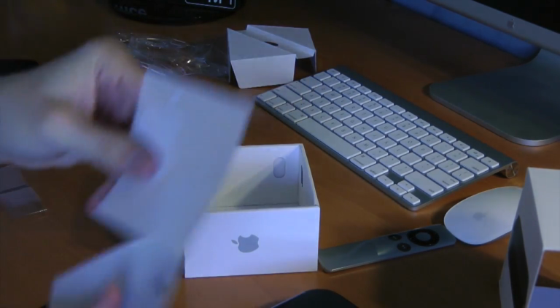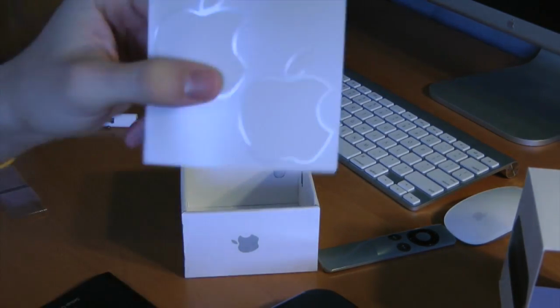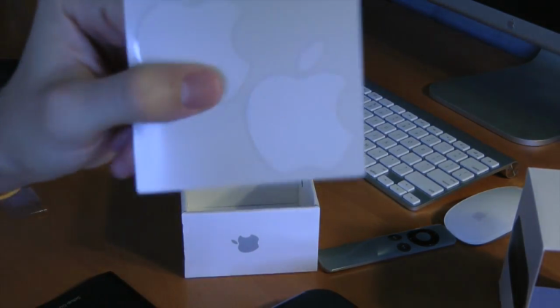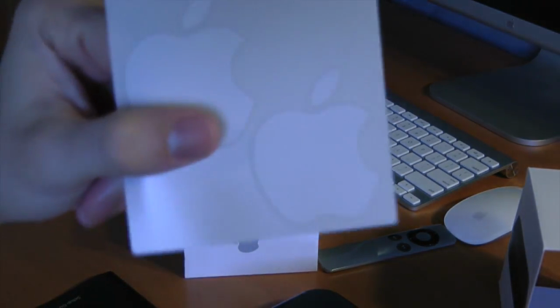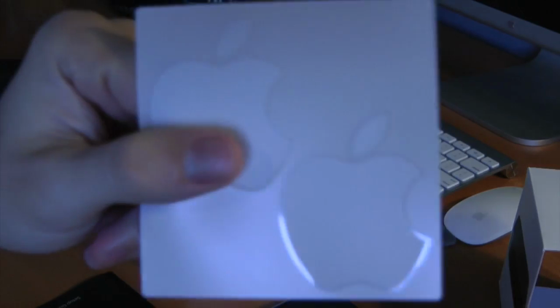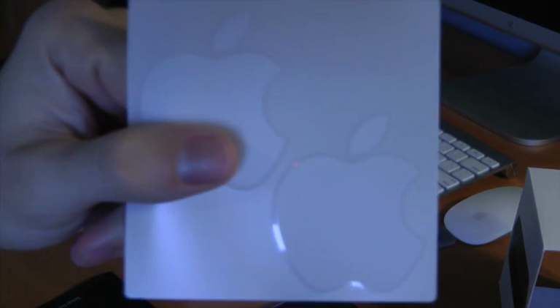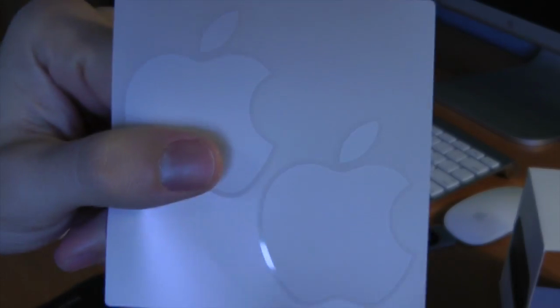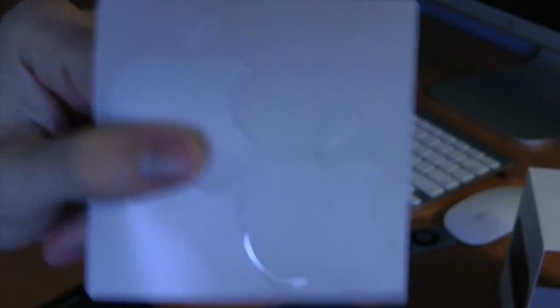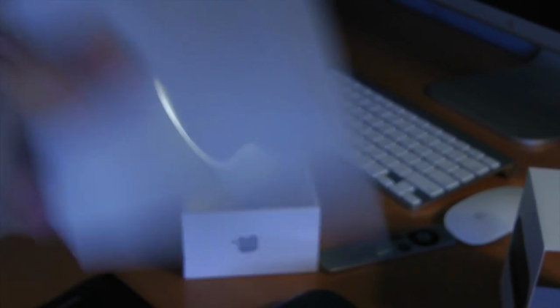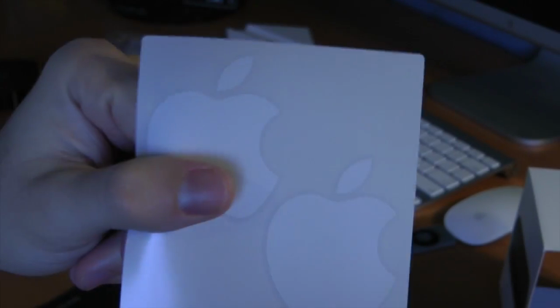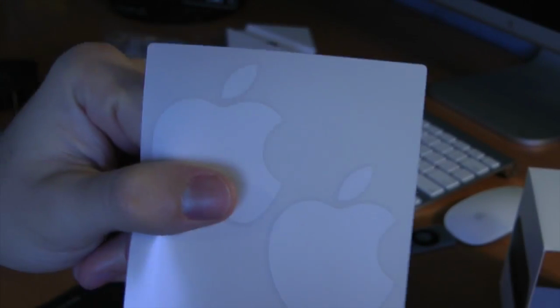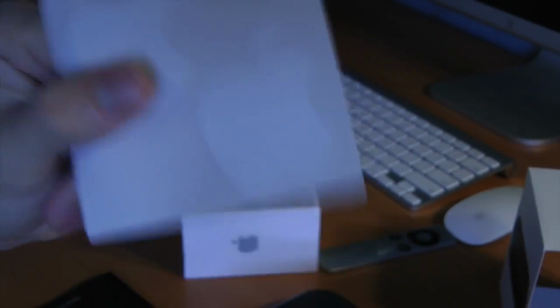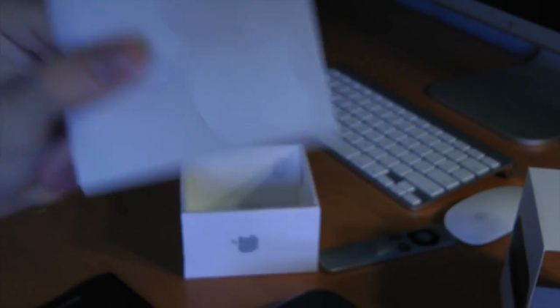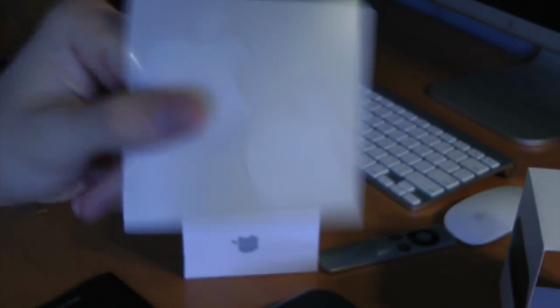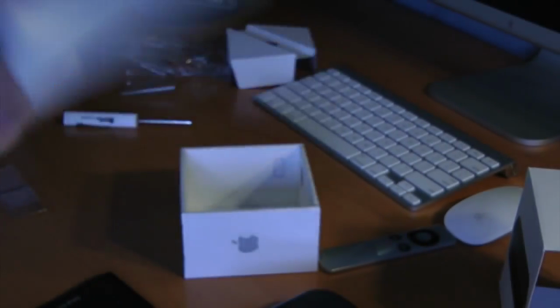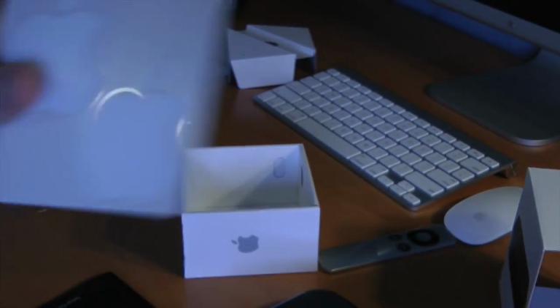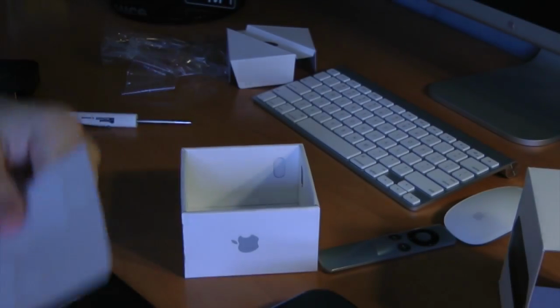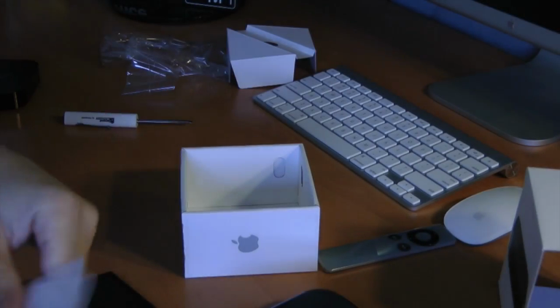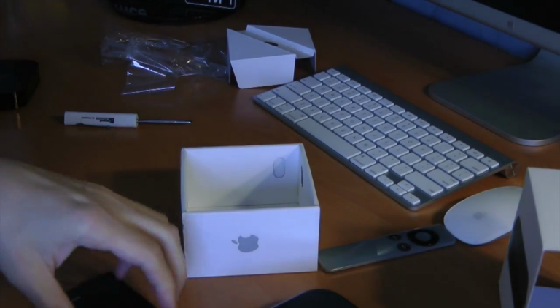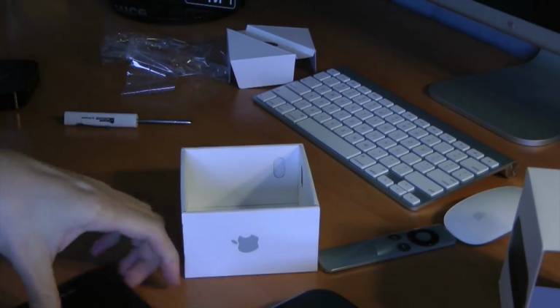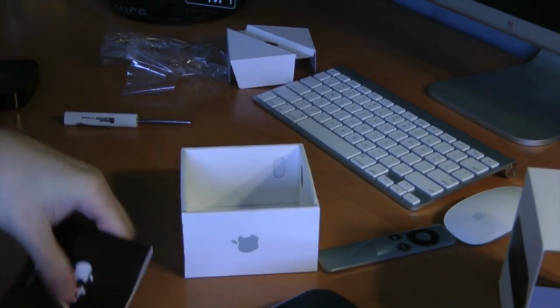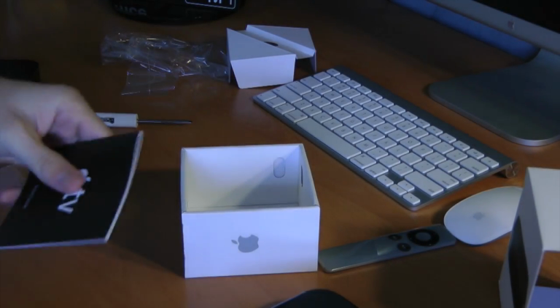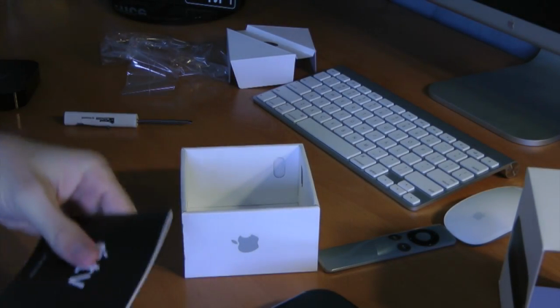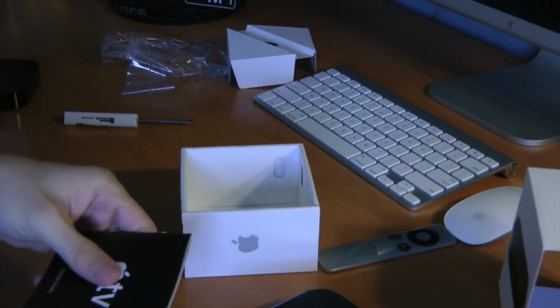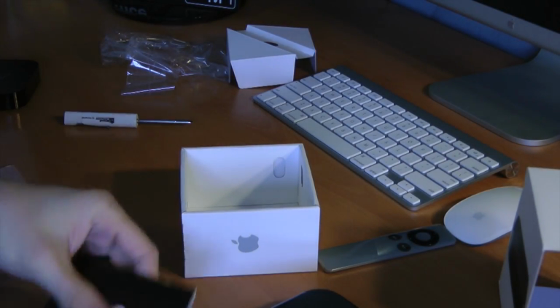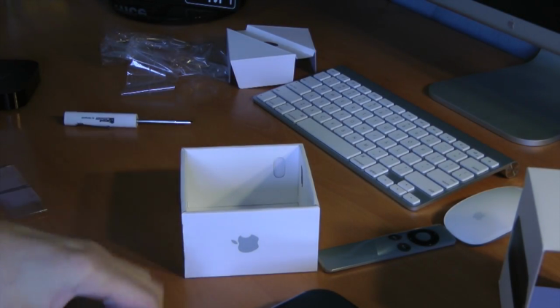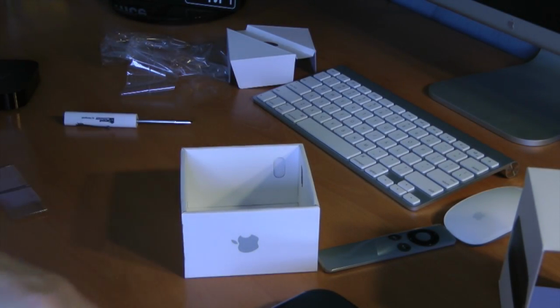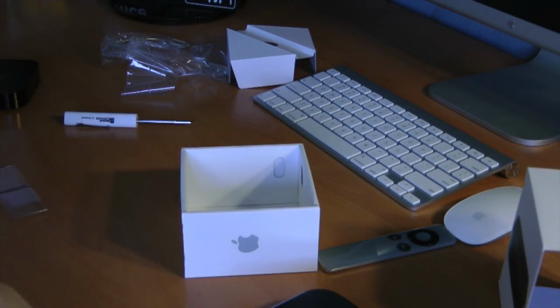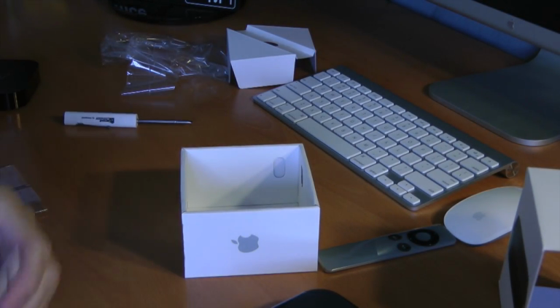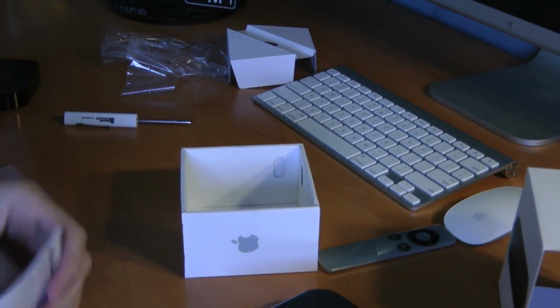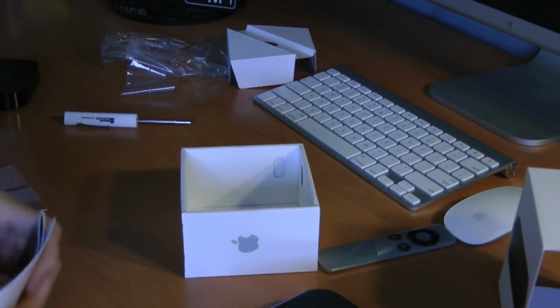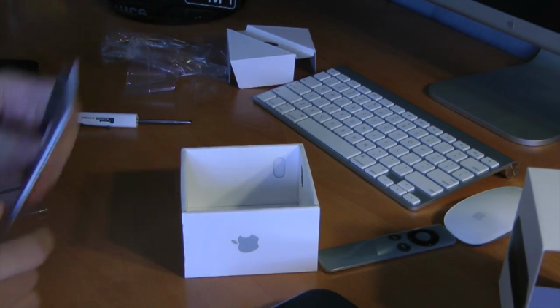And yes, we do get Apple stickers — awesome. Apple stickers, always a good thing.